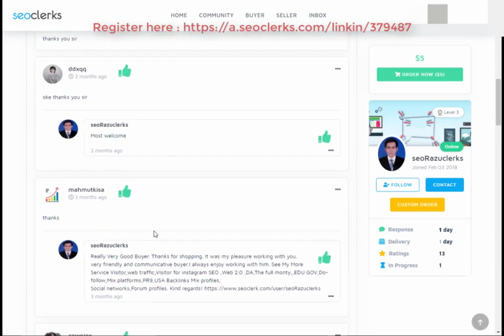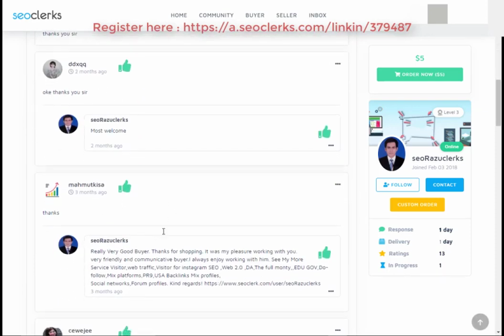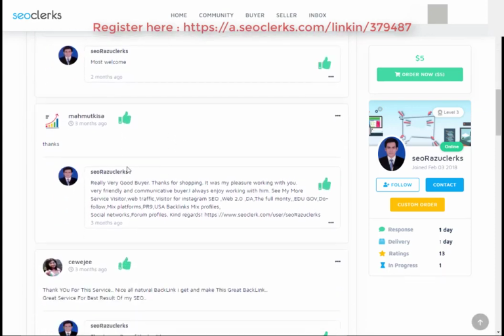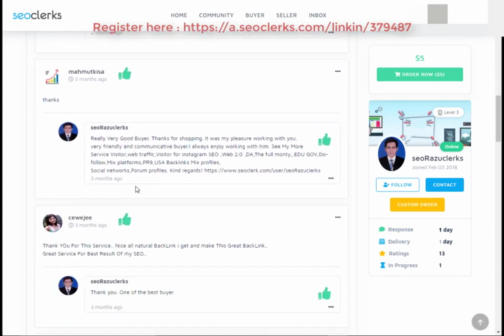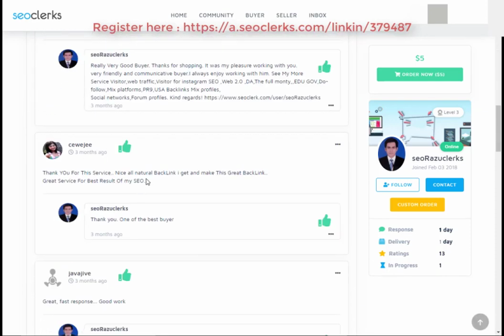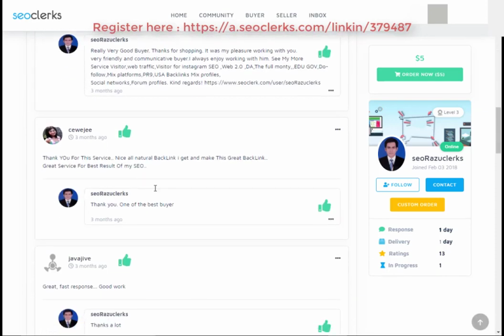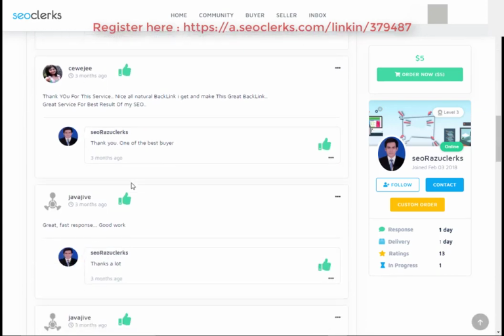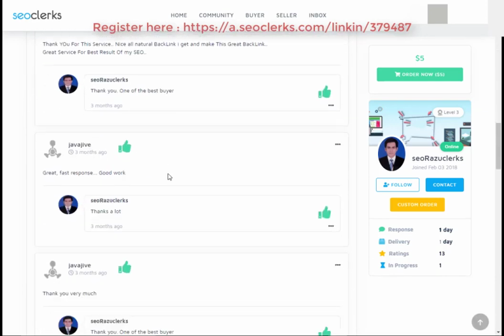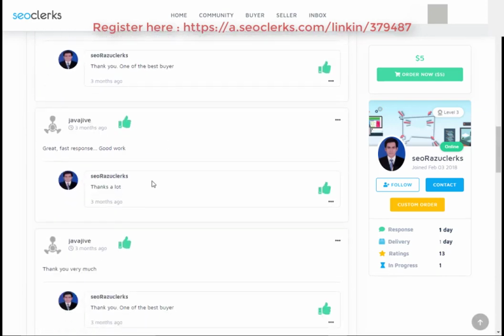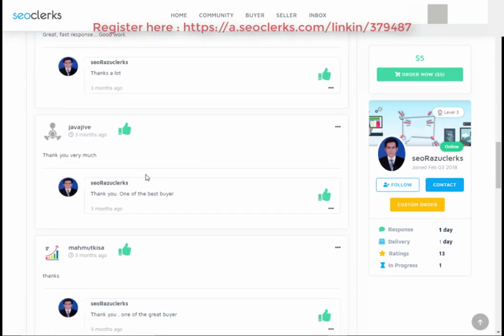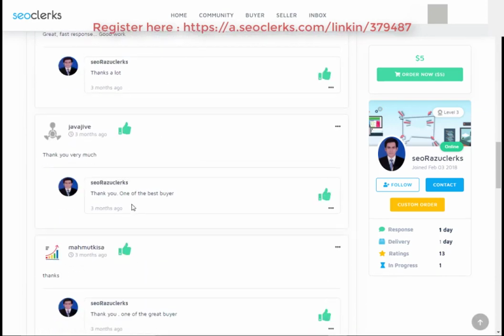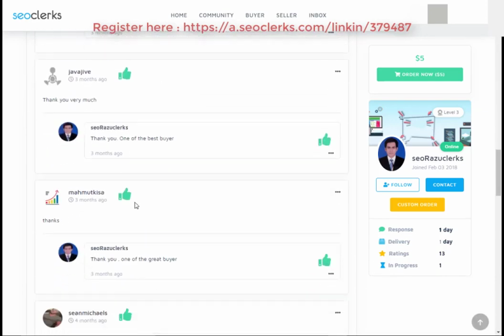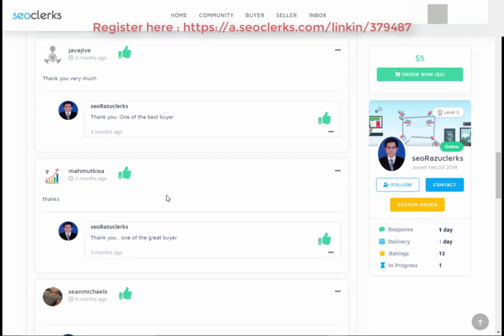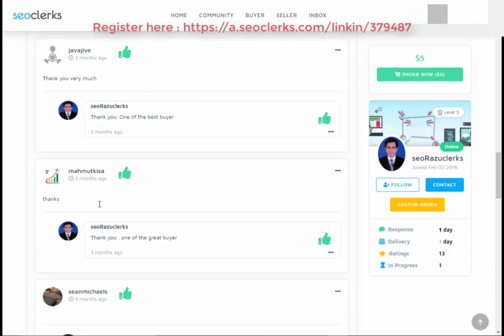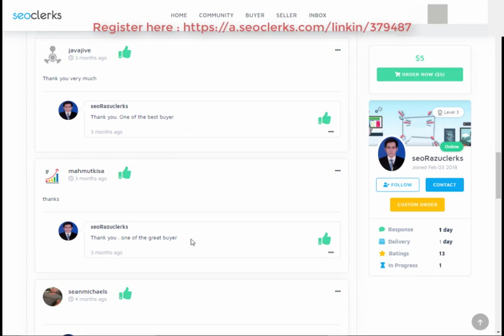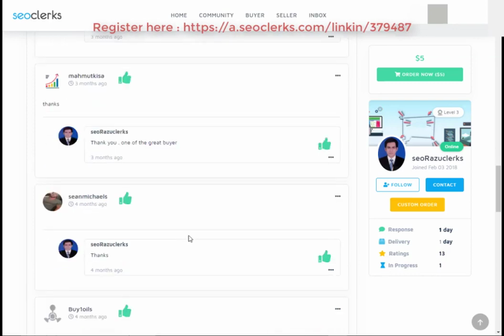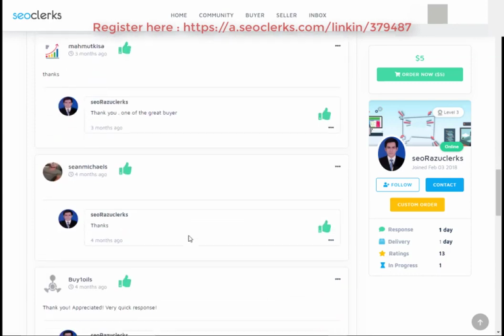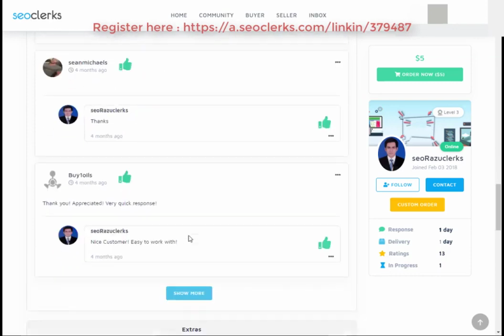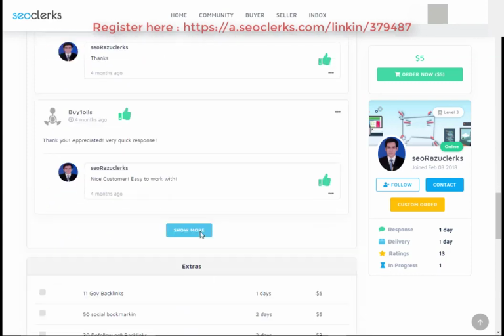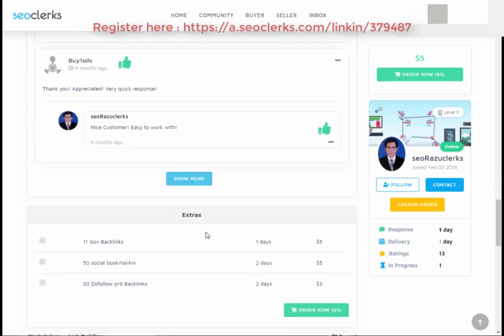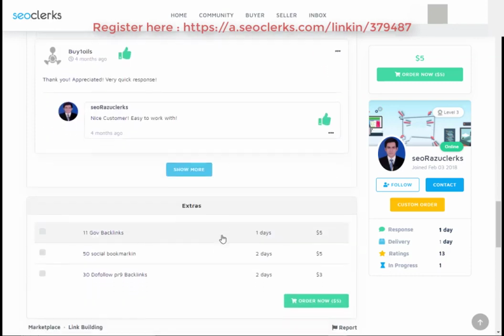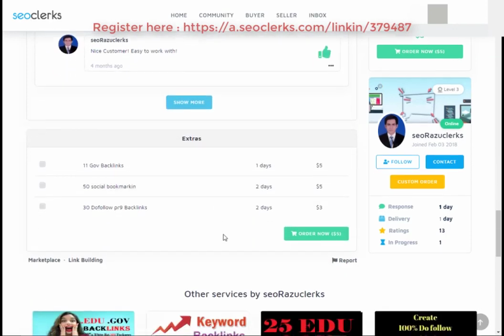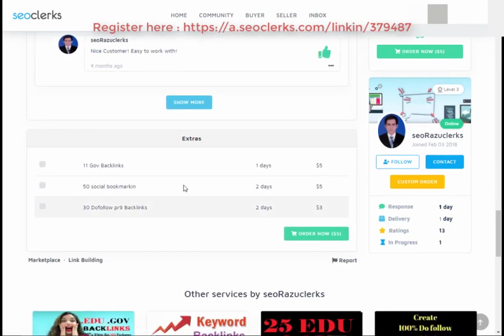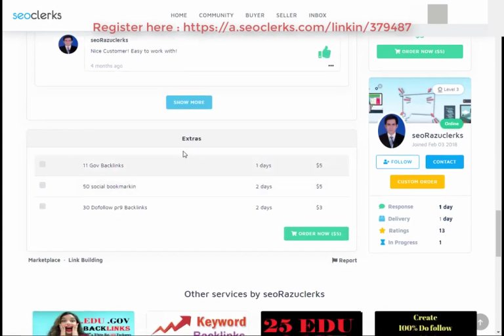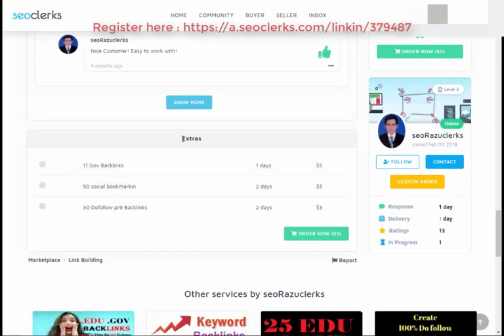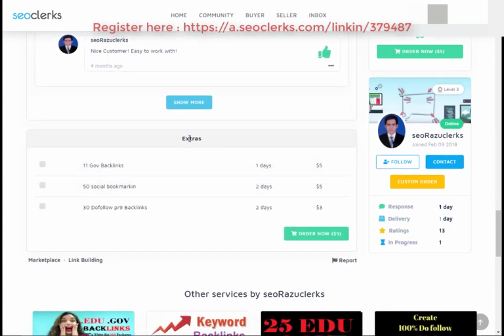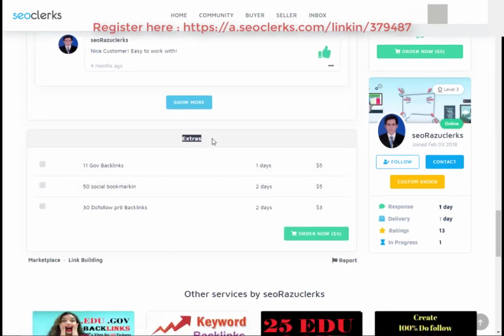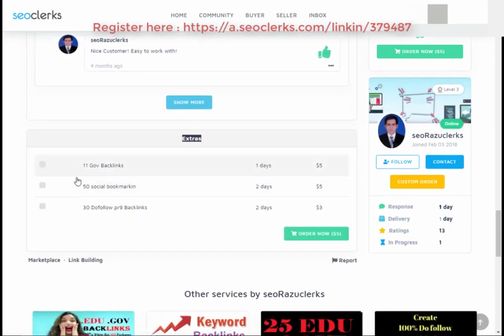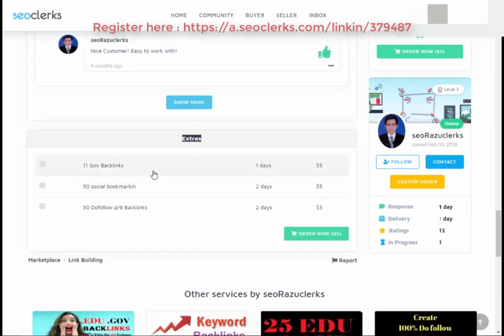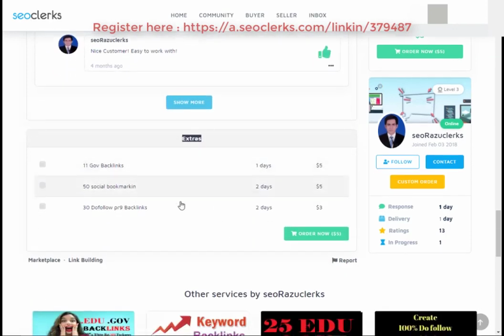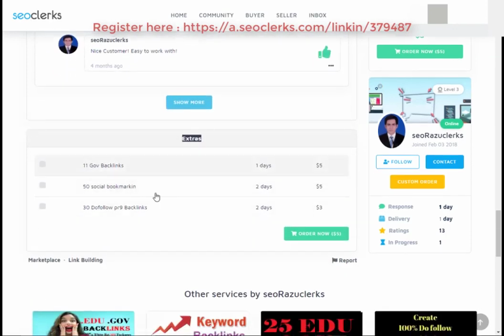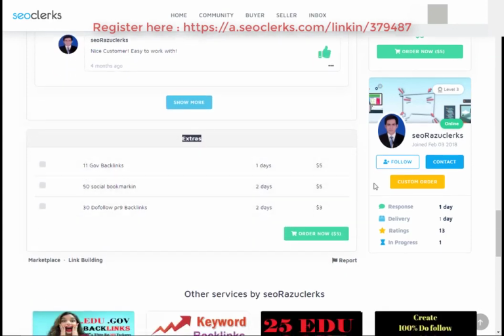Also click on the bell icon for next video notifications. Thanks for watching.